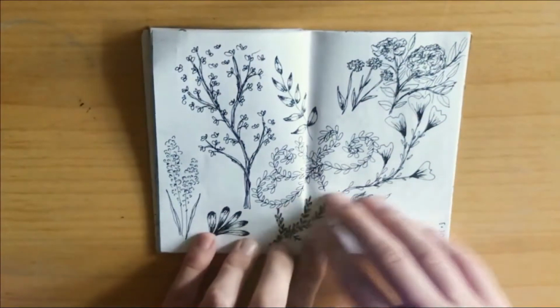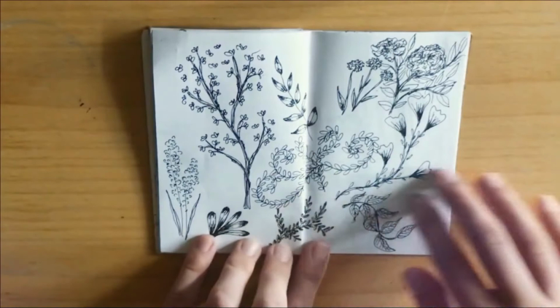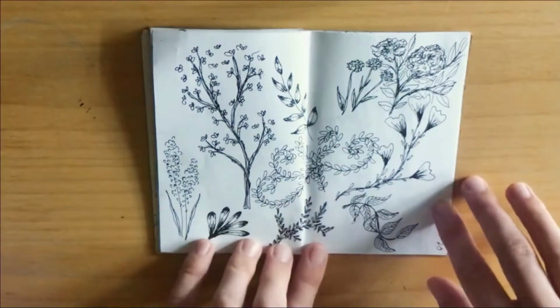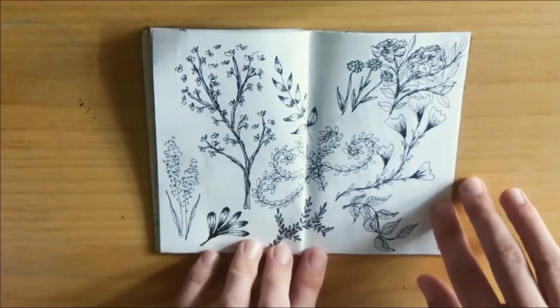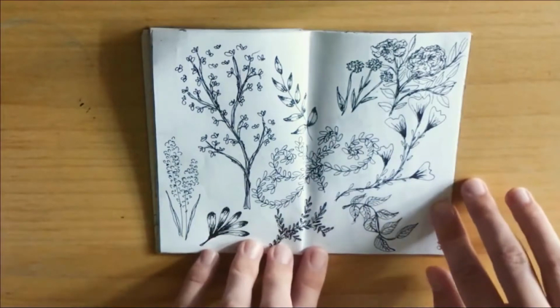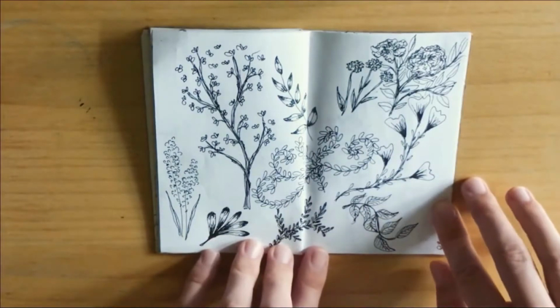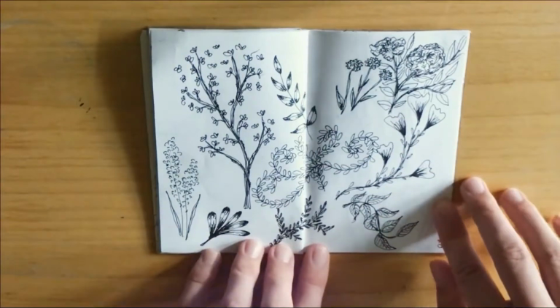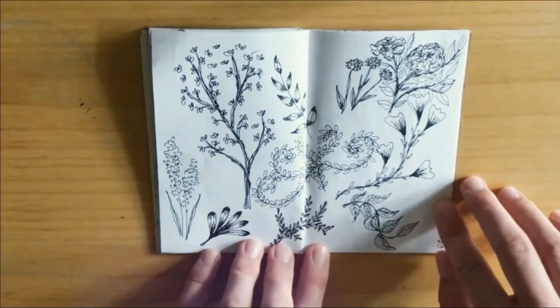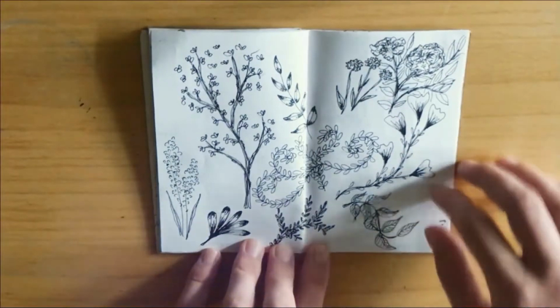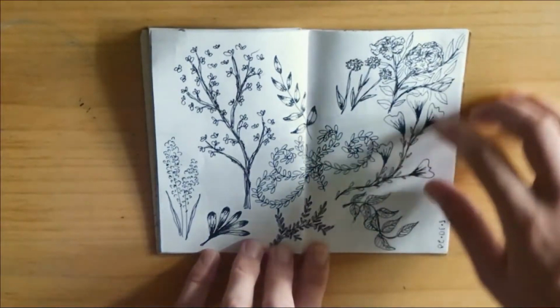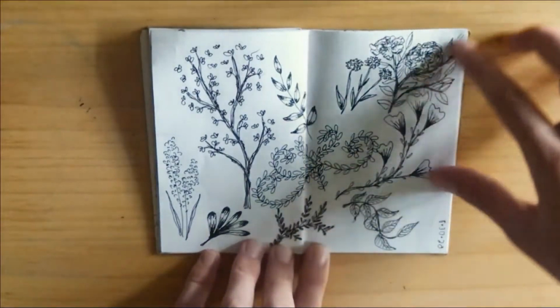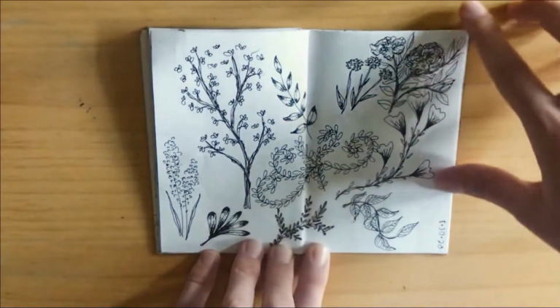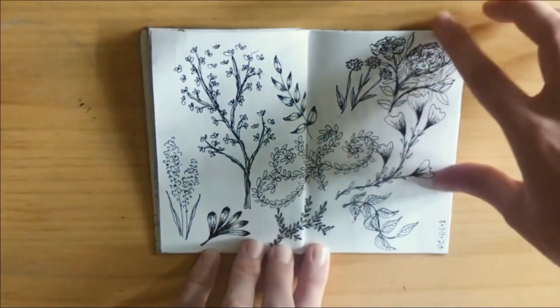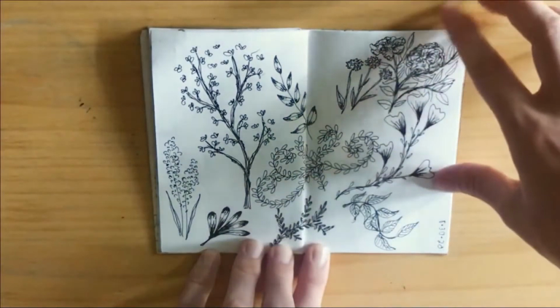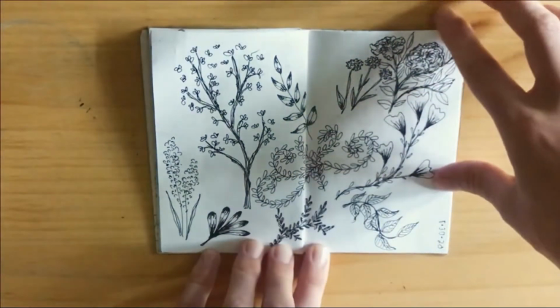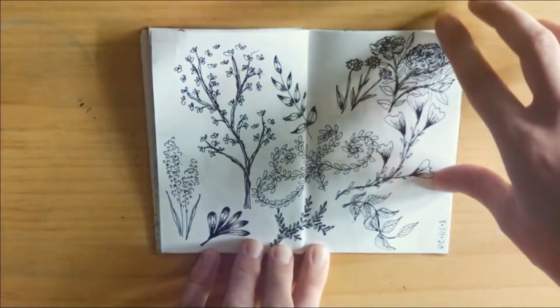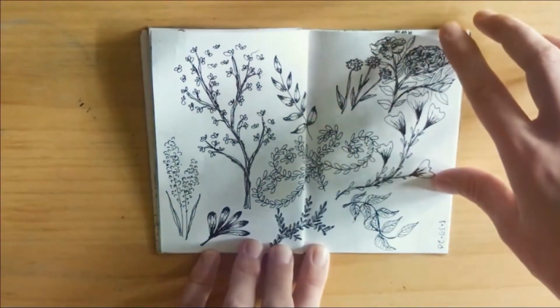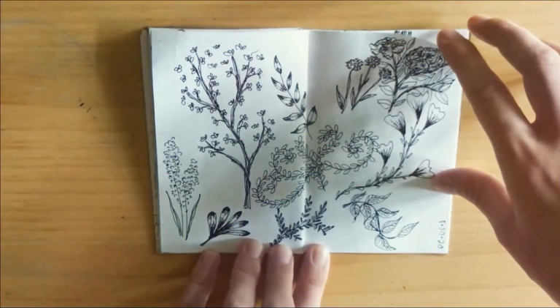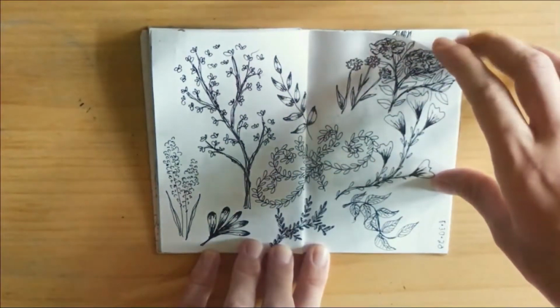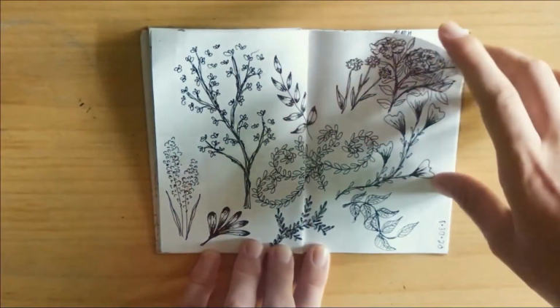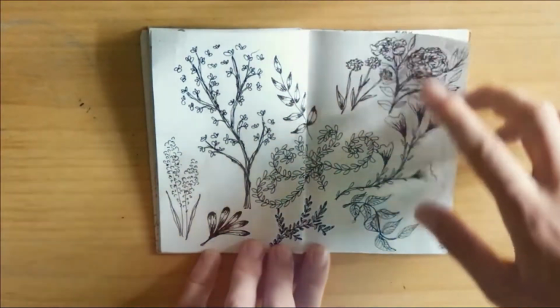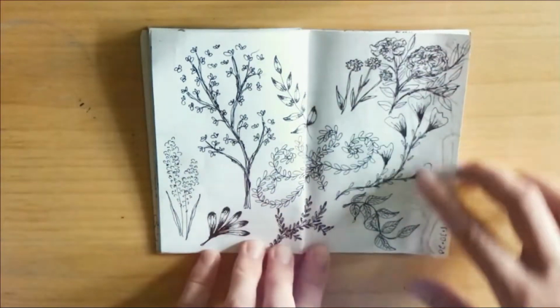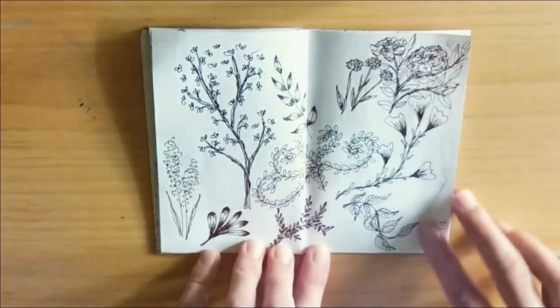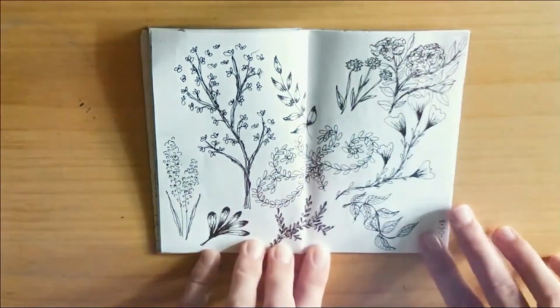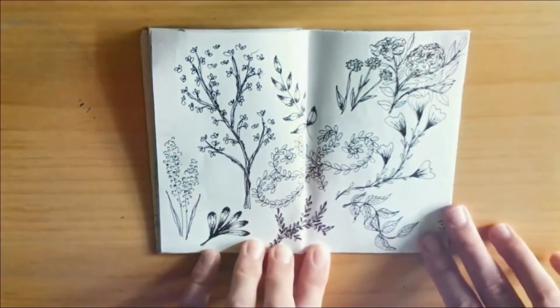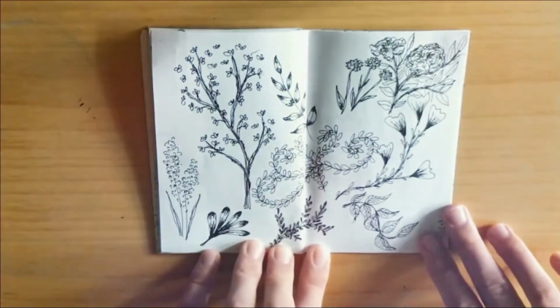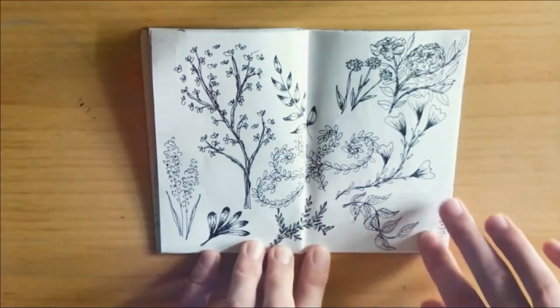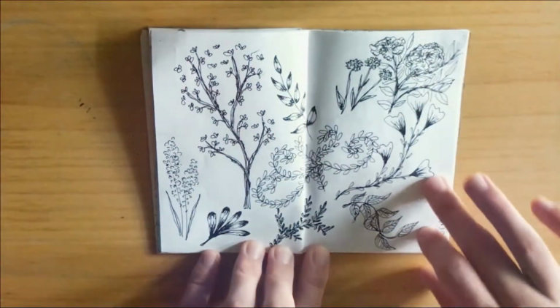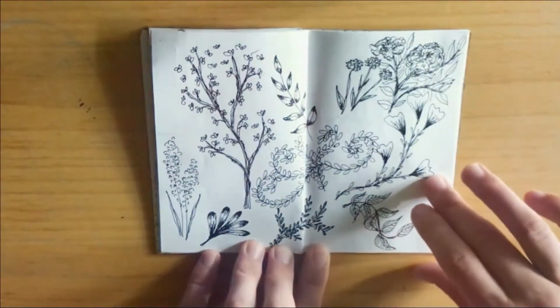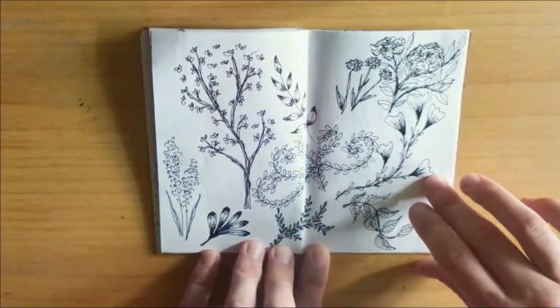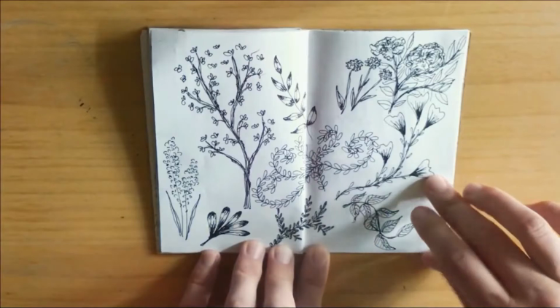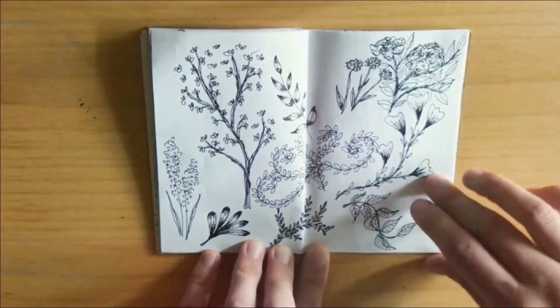The next page is just plant doodles — these are a little more cartoony and illustrative.